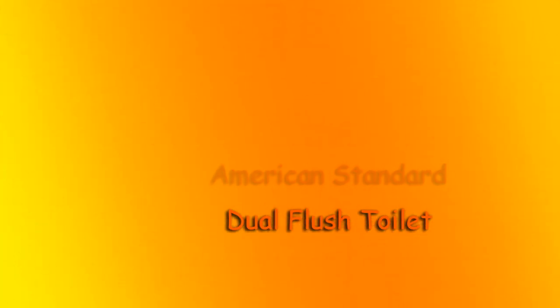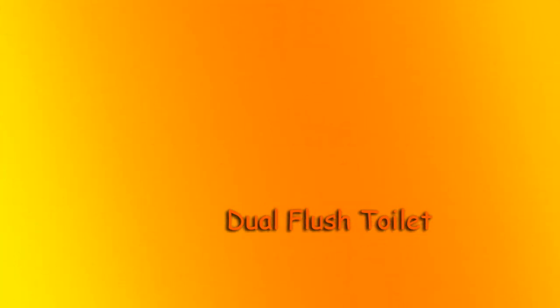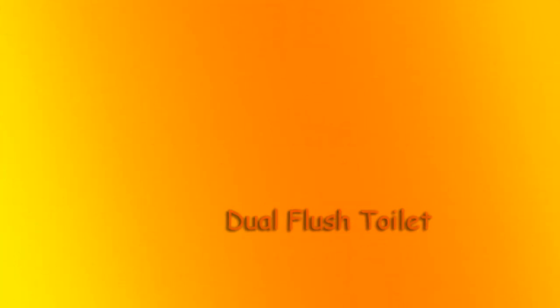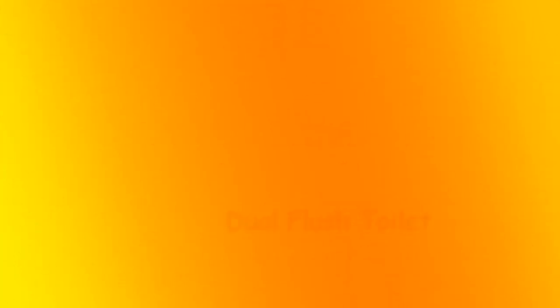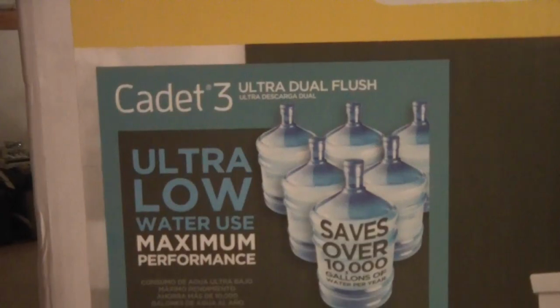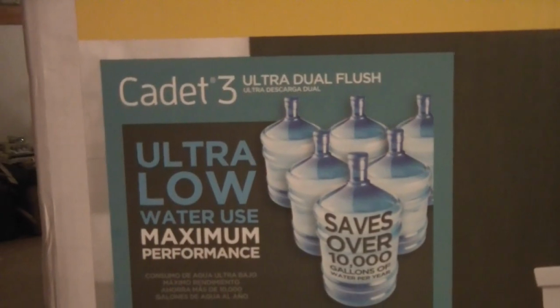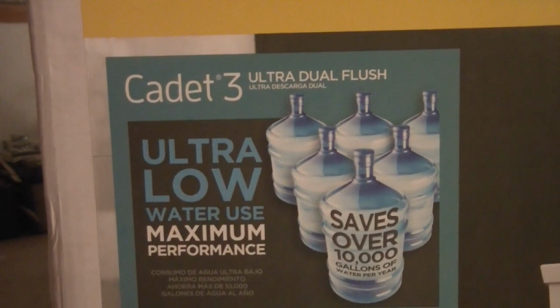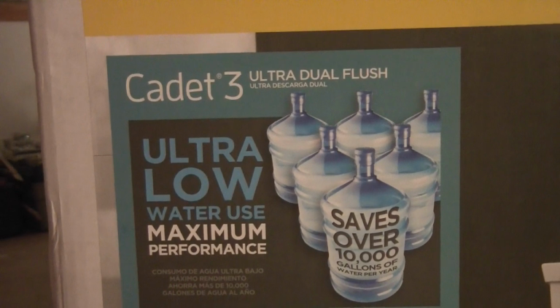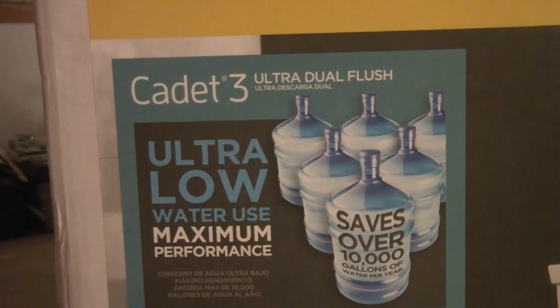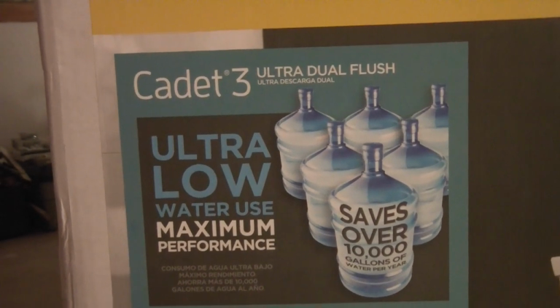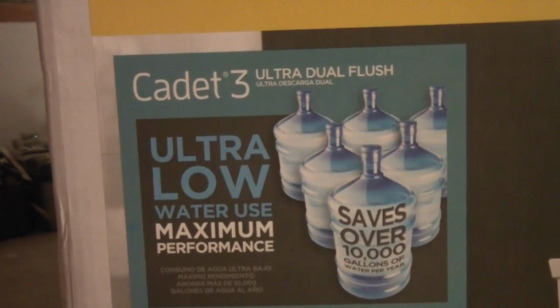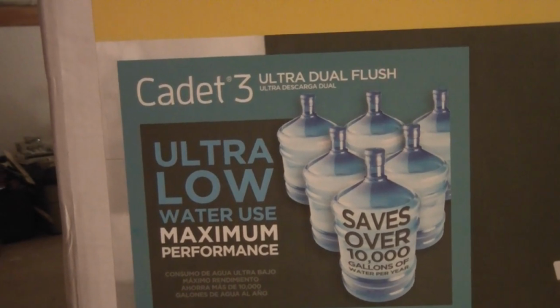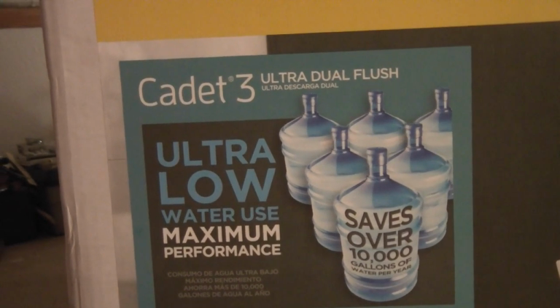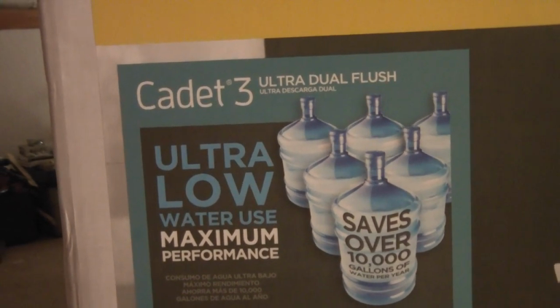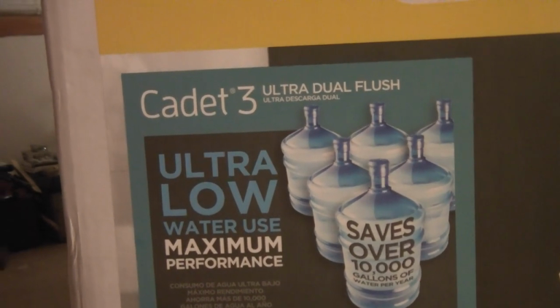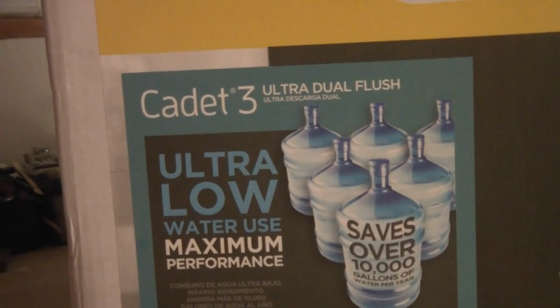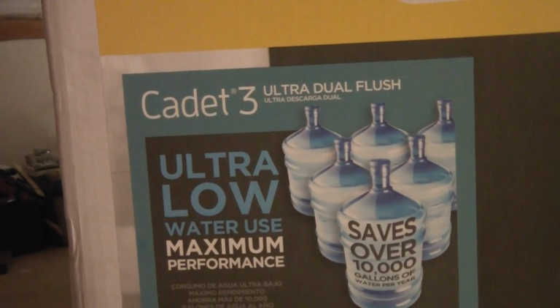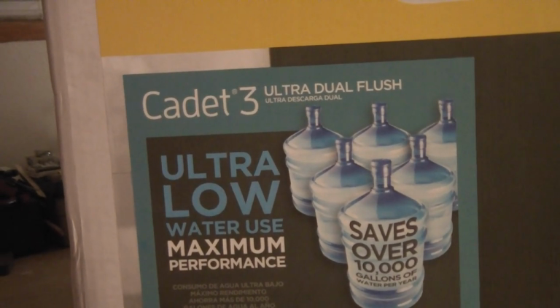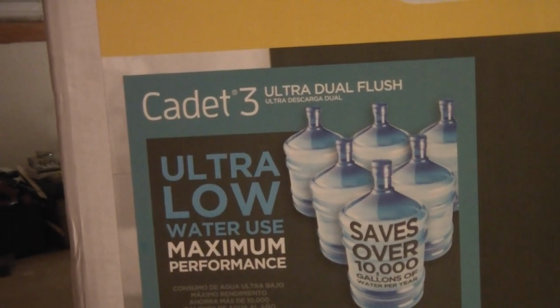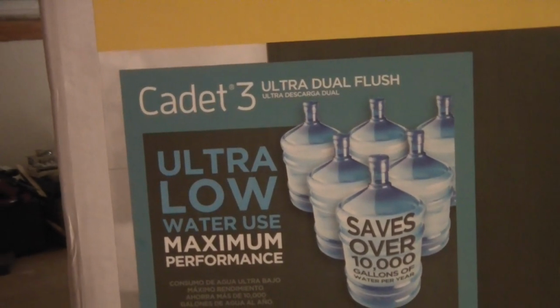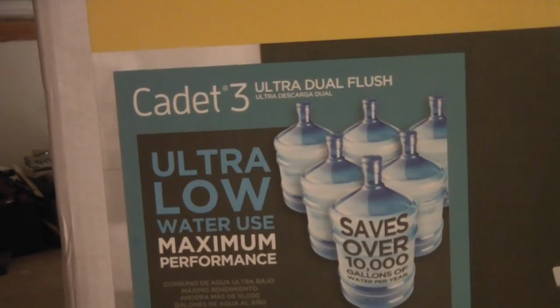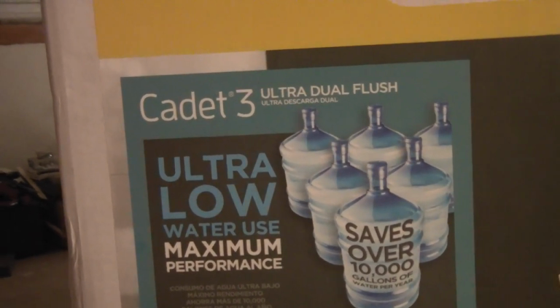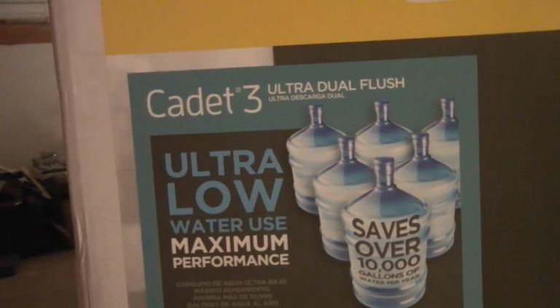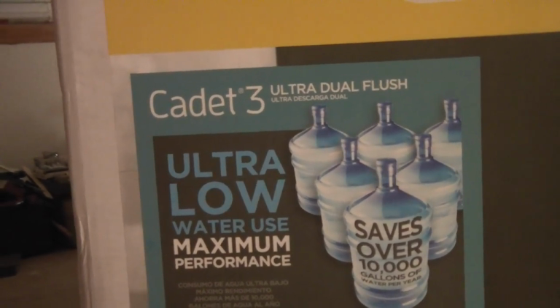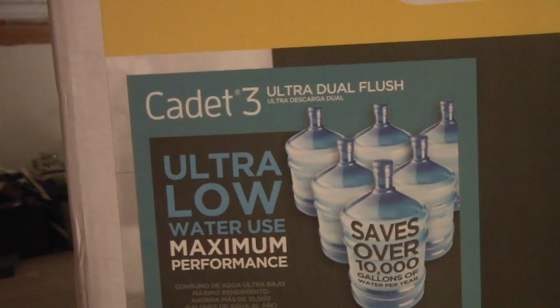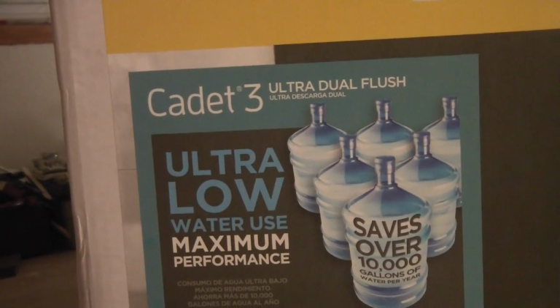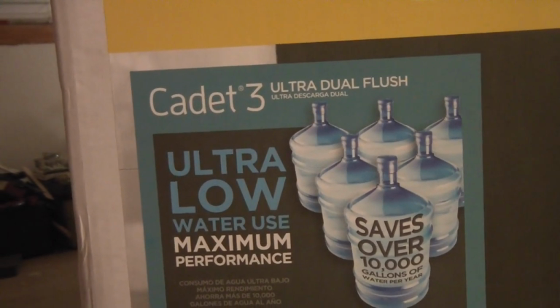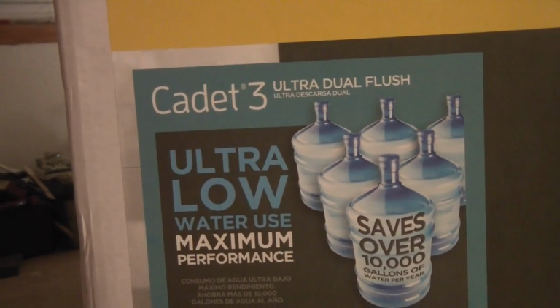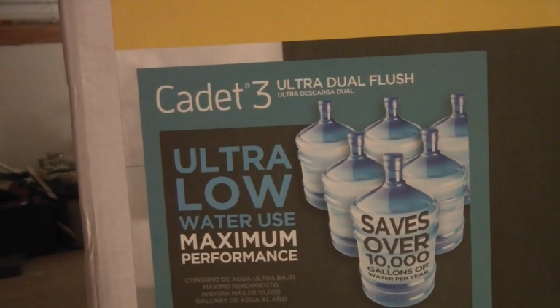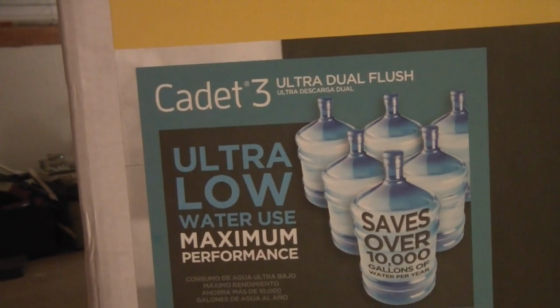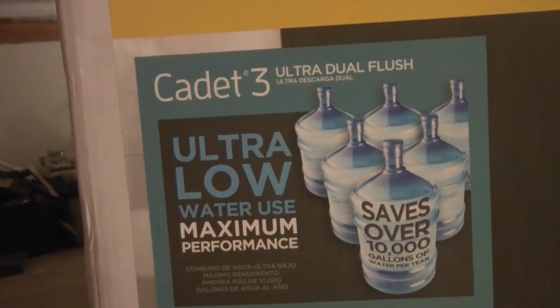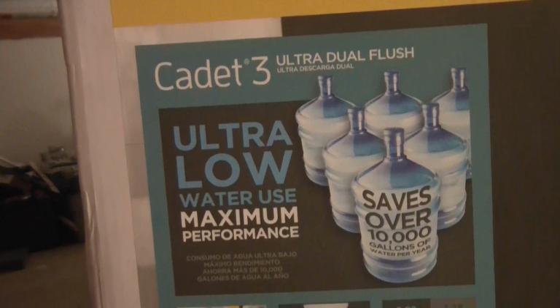An American Standard Cadet 3 Ultra Dual Flush Toilet.